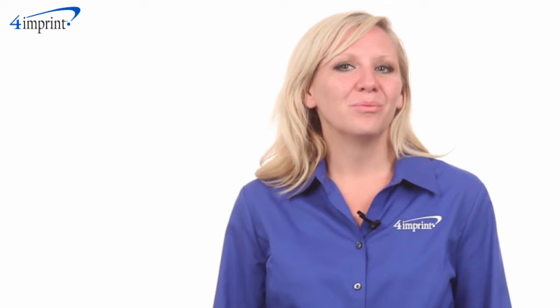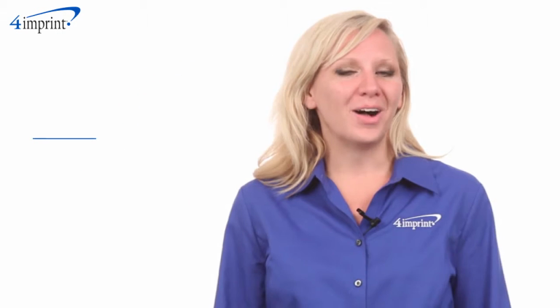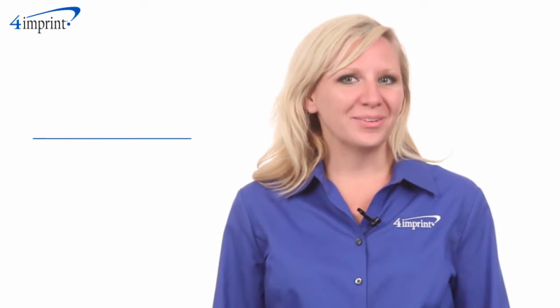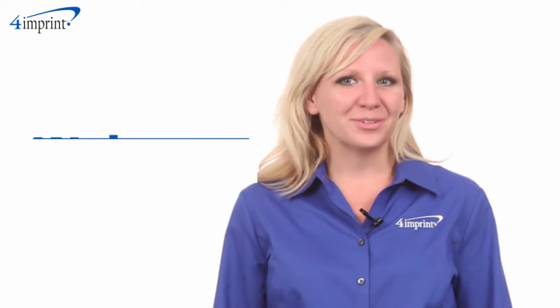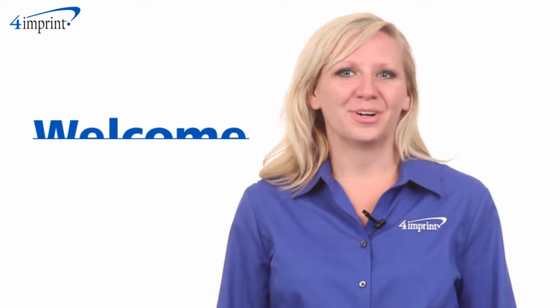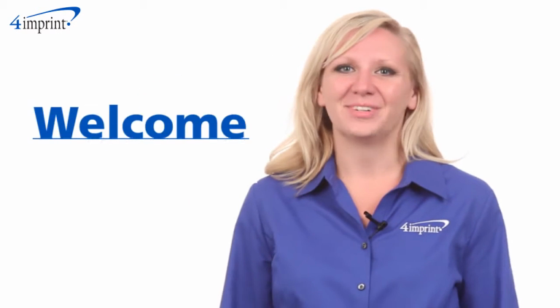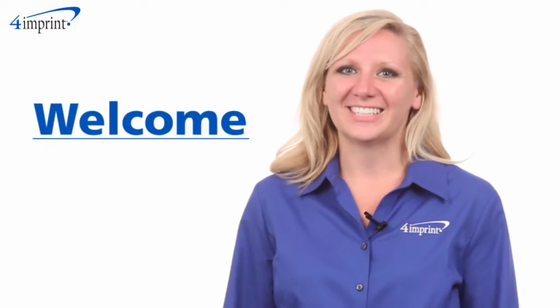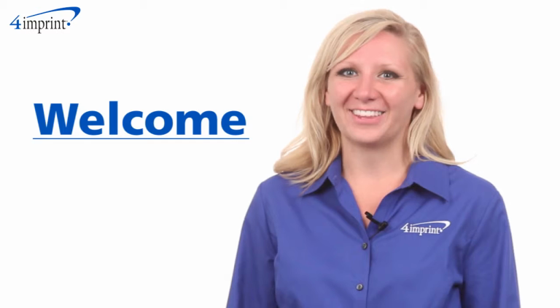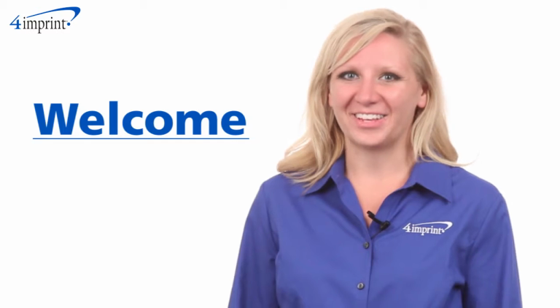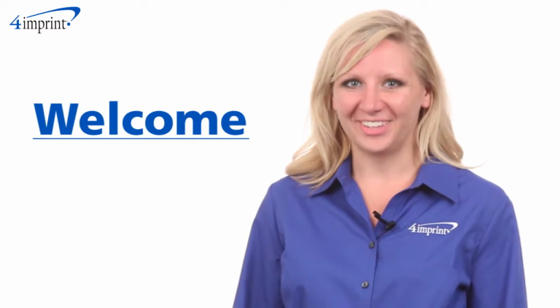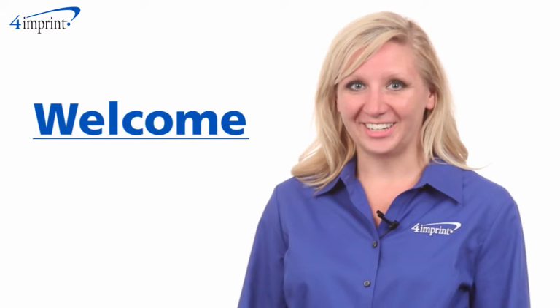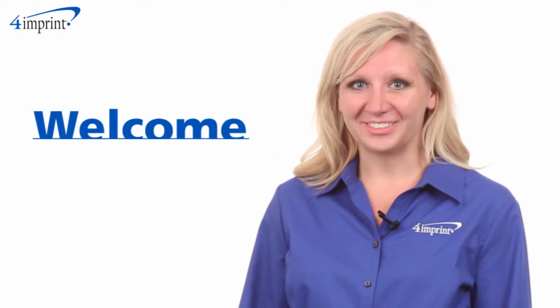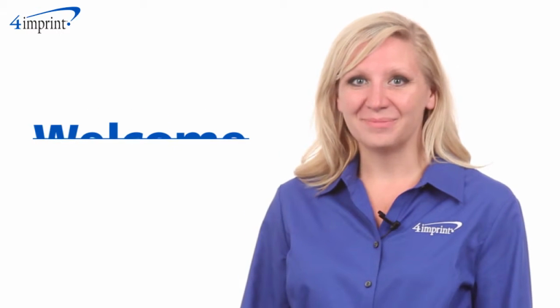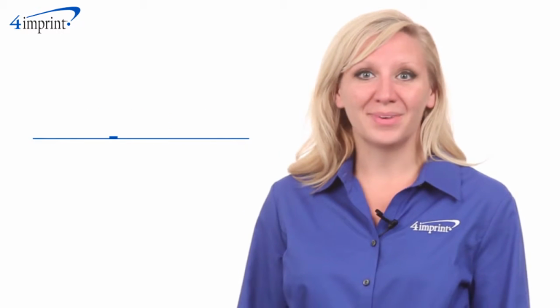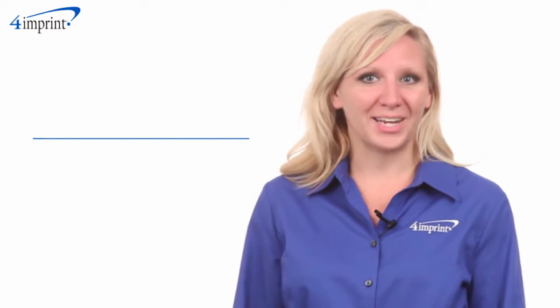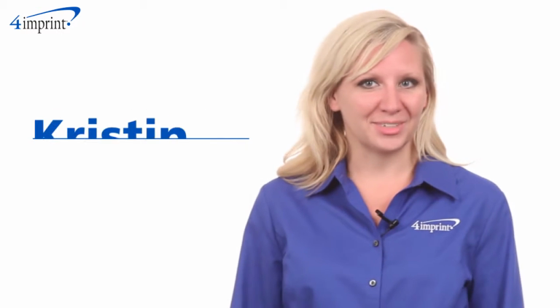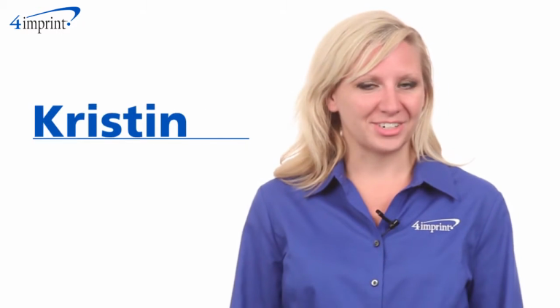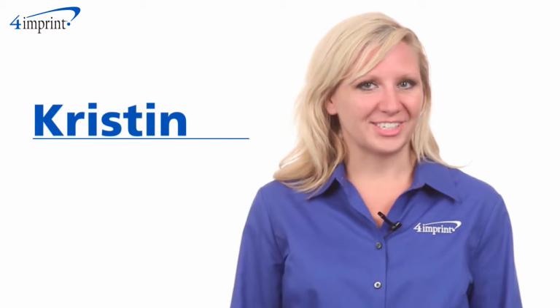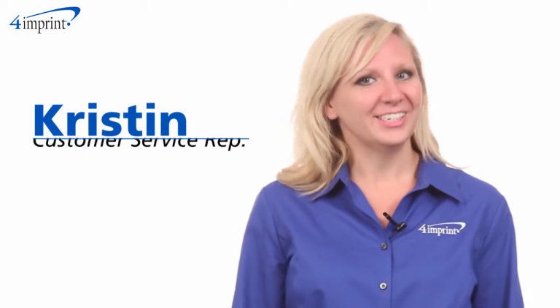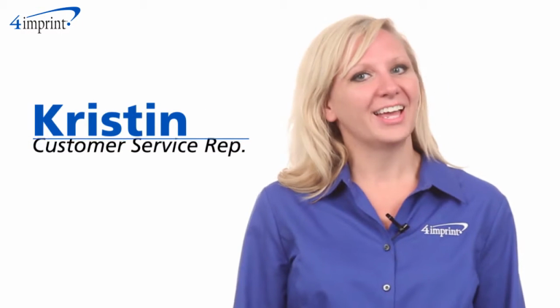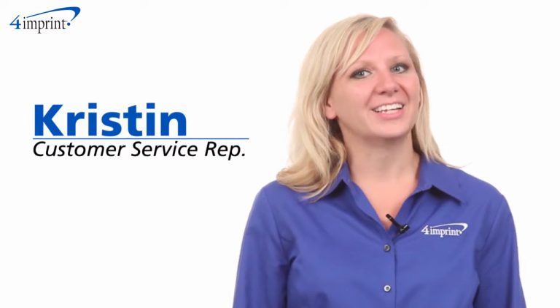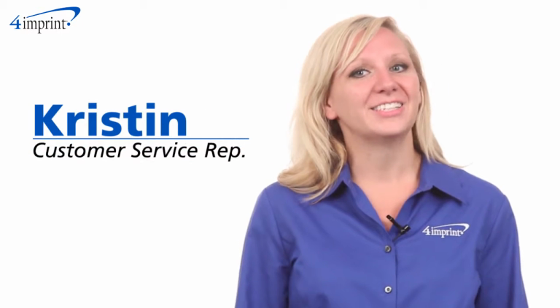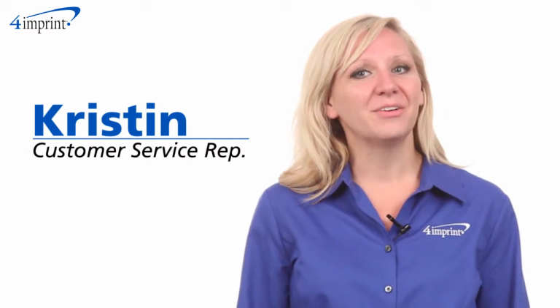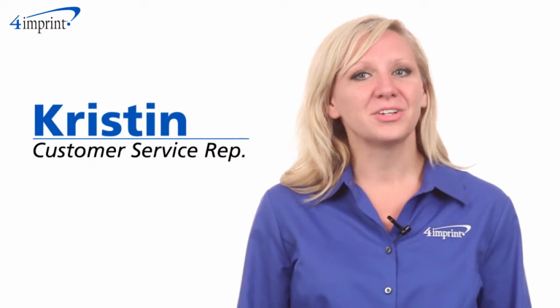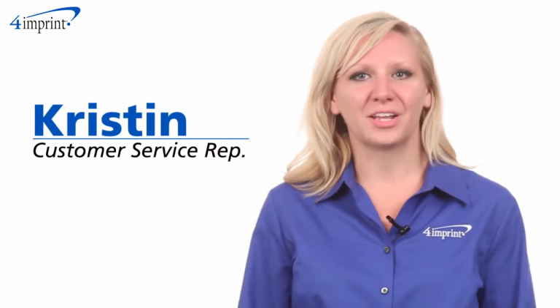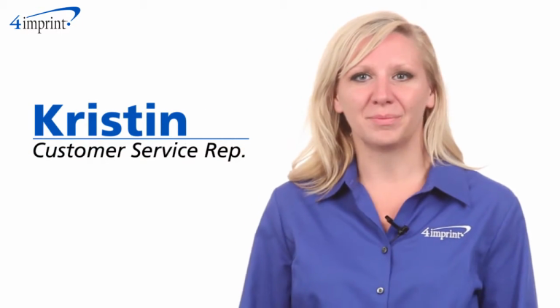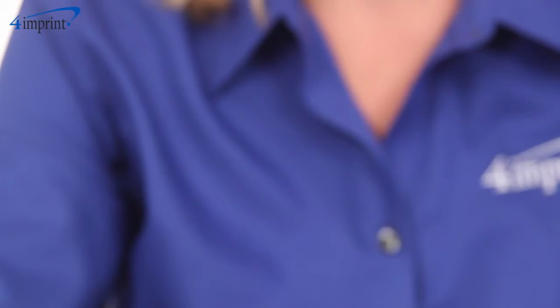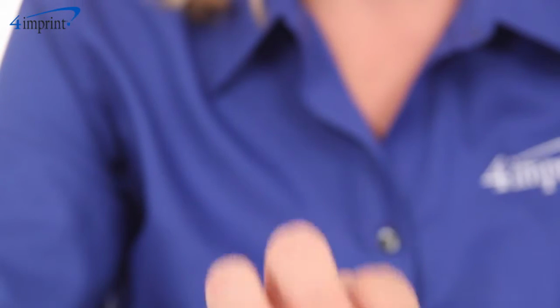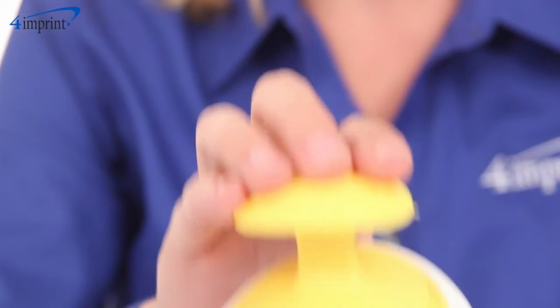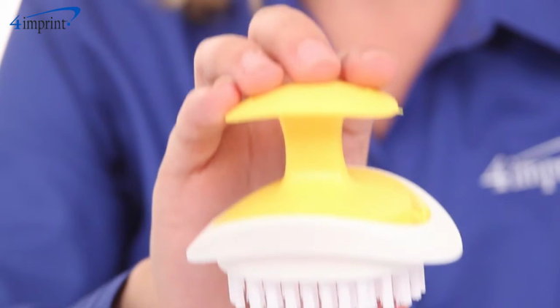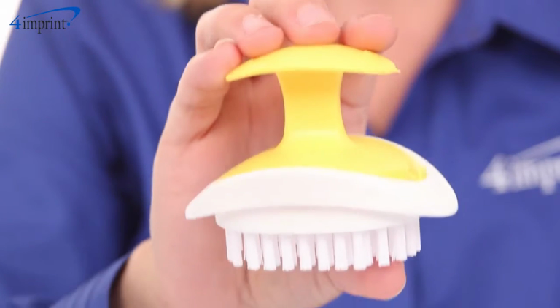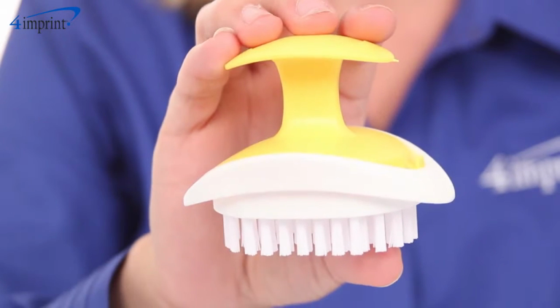Welcome to 4imprint's online videos. My name is Kristen and today we're talking about the palm veggie brush.